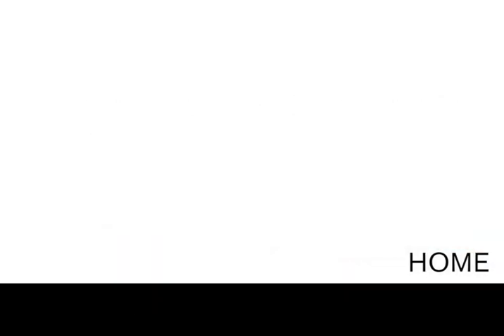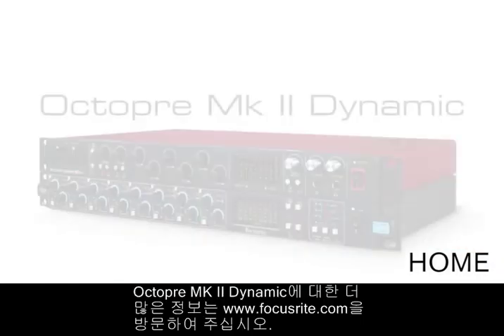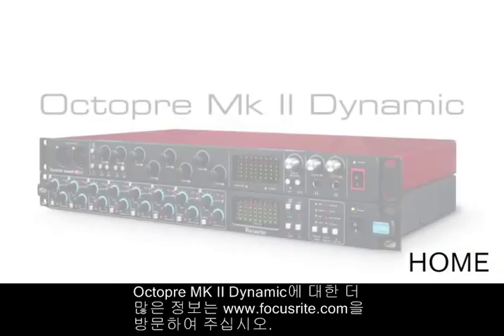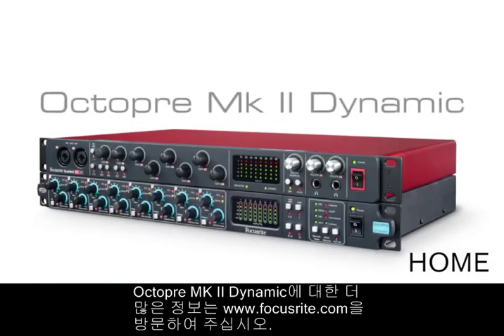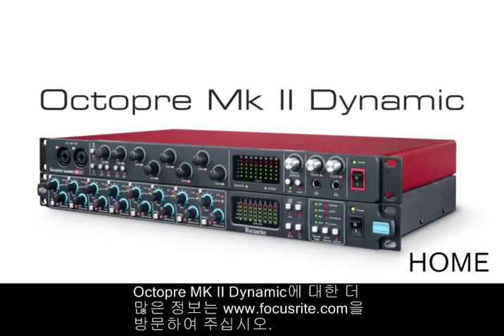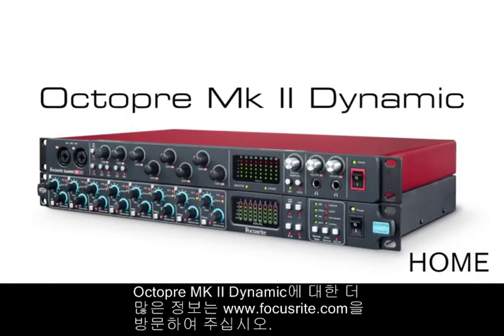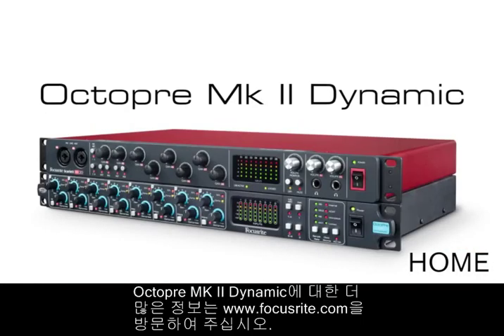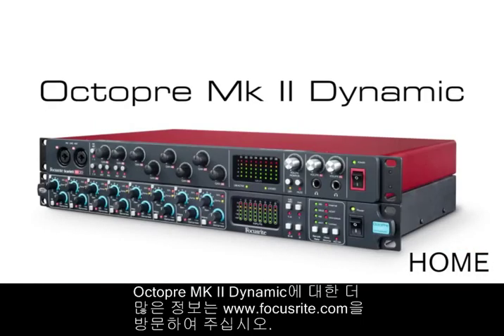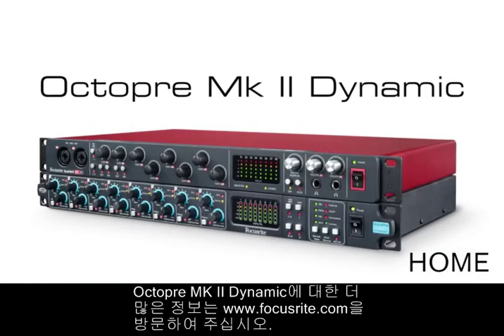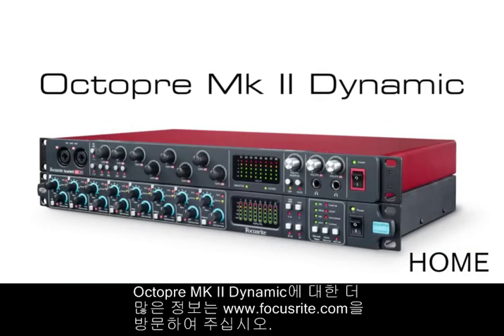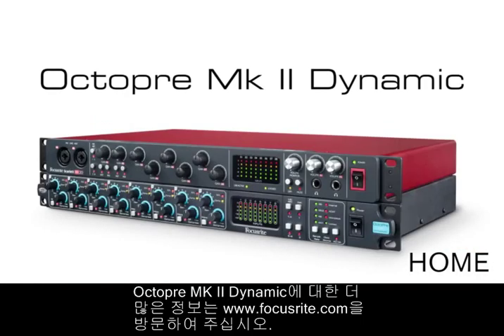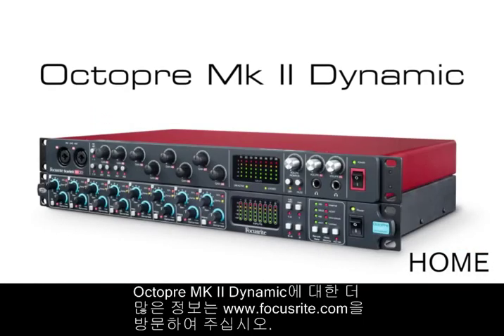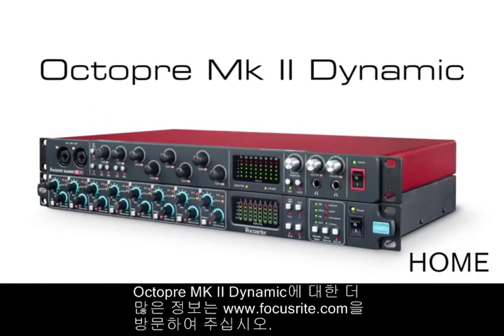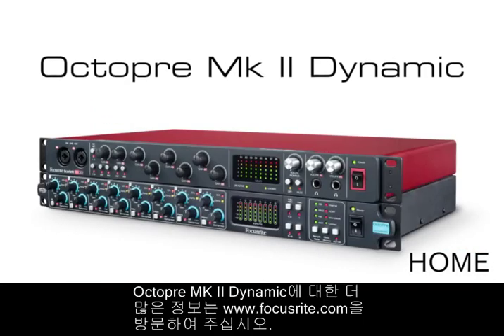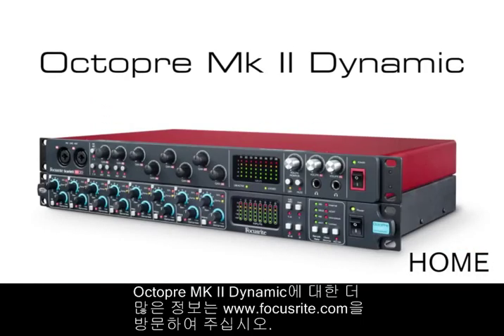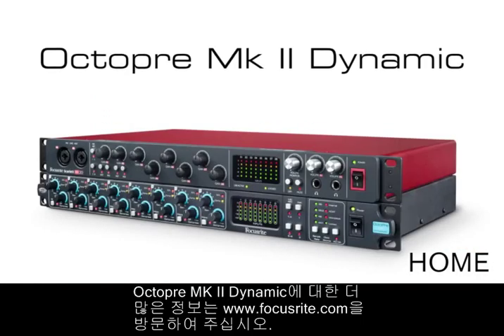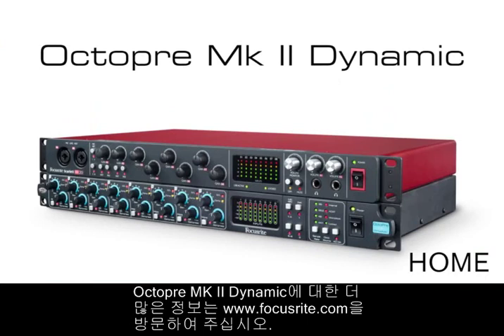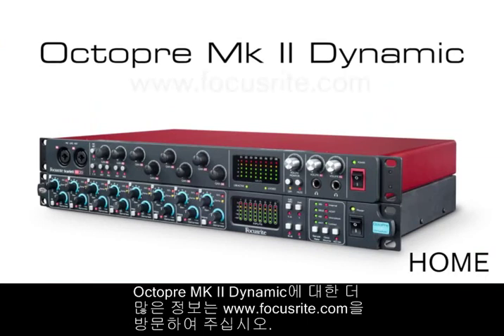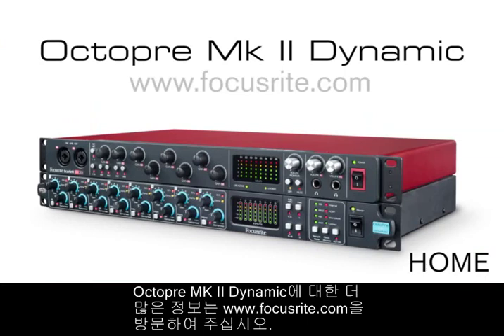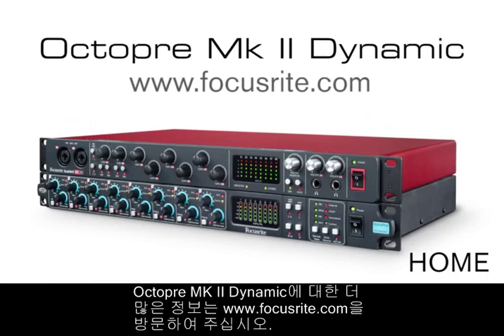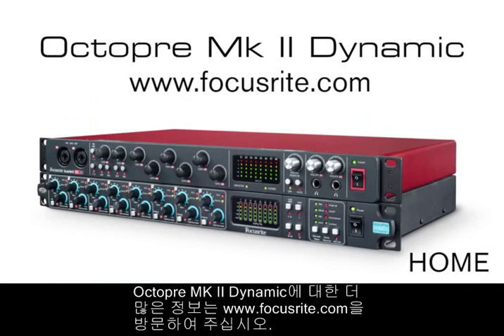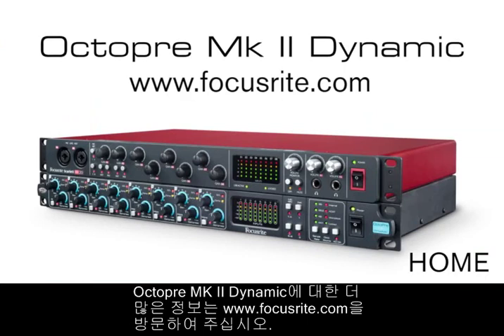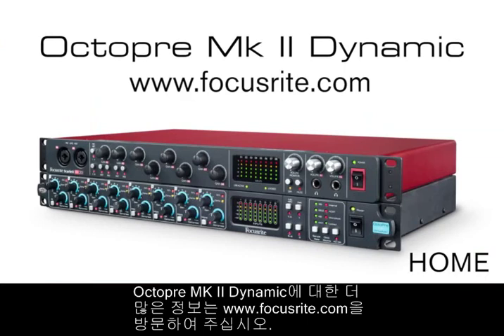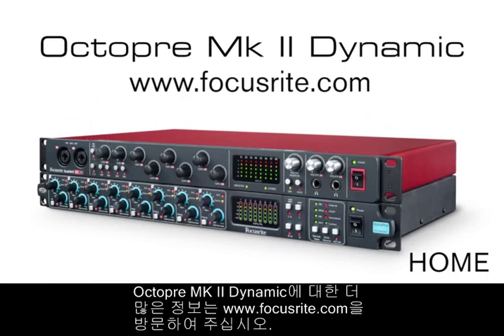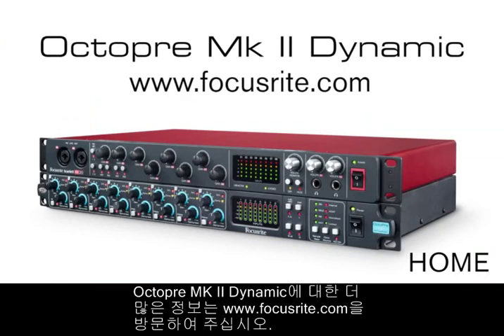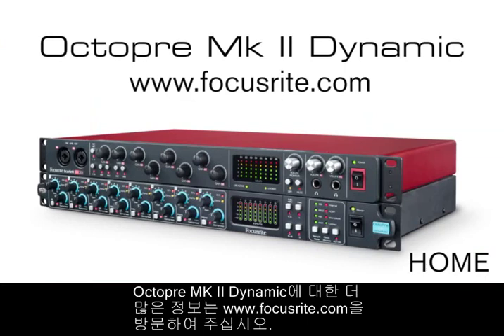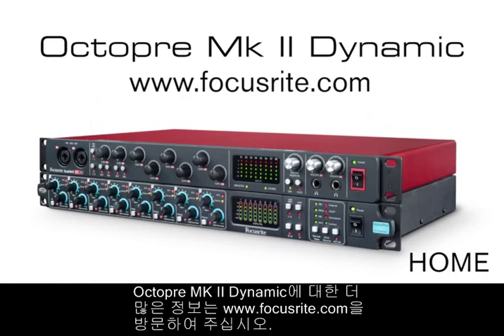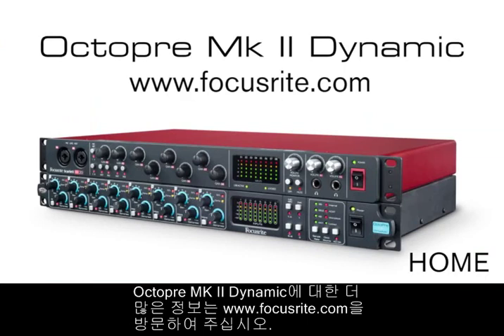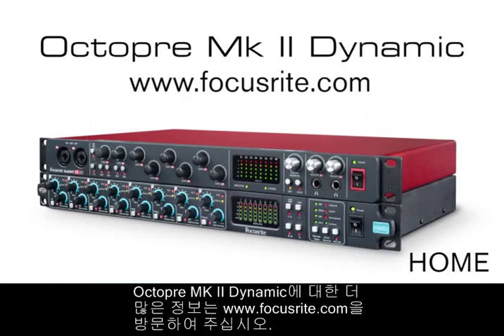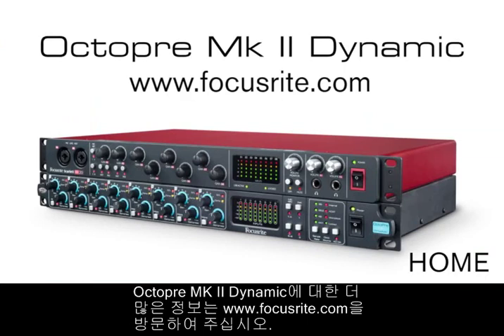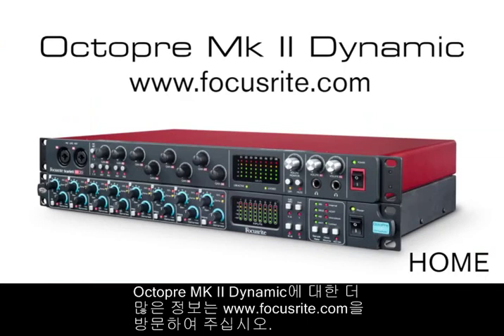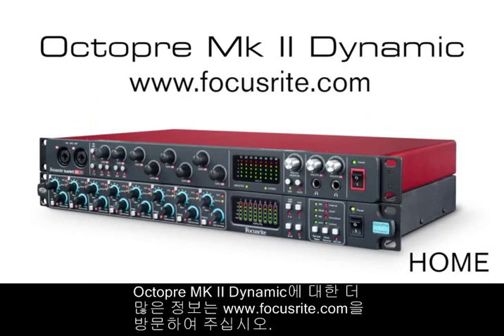For more information on the OctaPre Mark II Dynamic, visit www.focusrite.com.